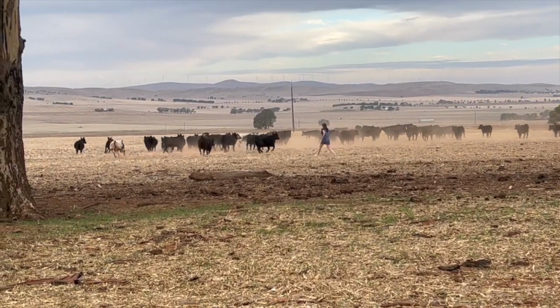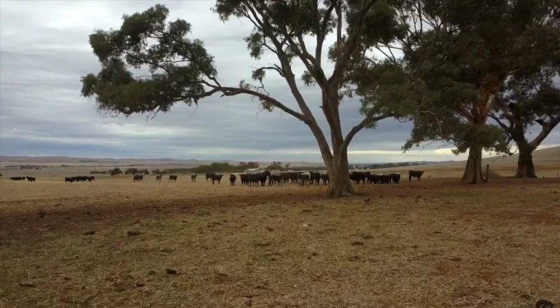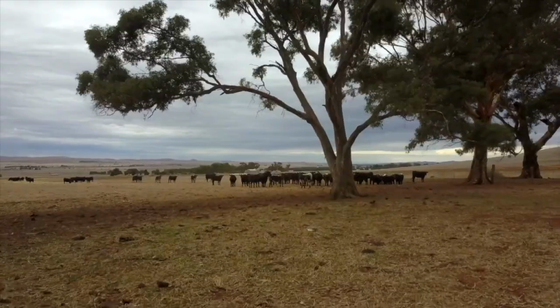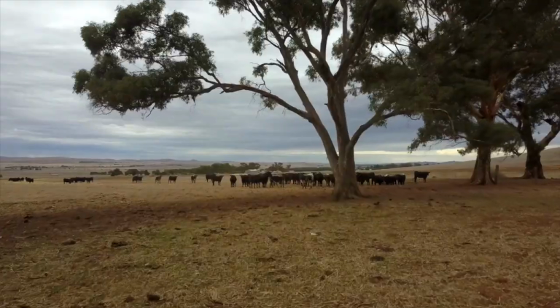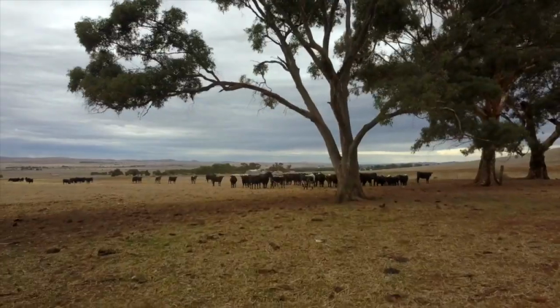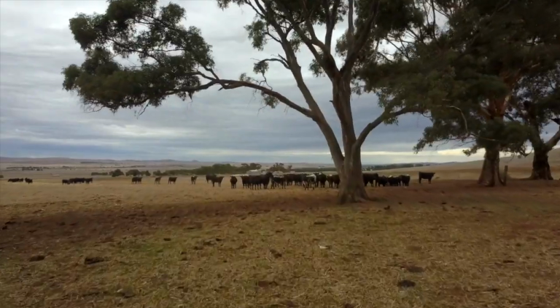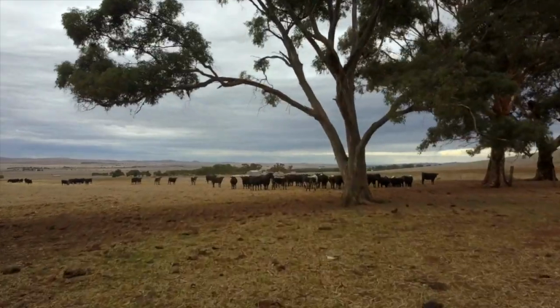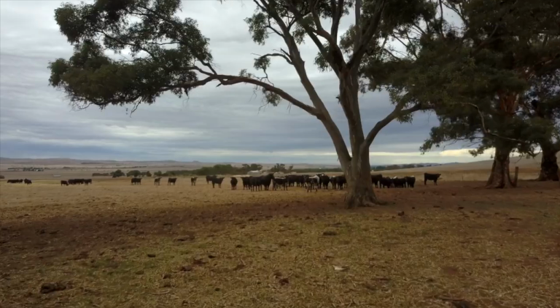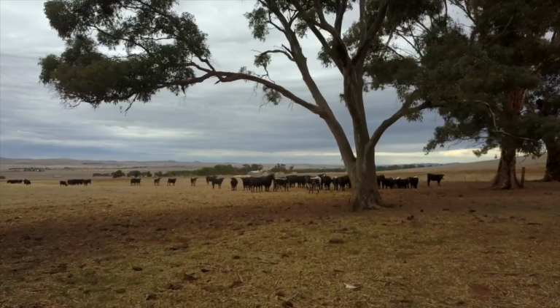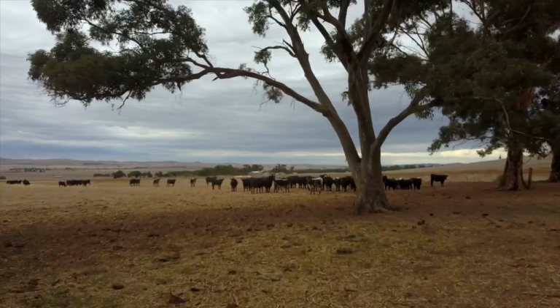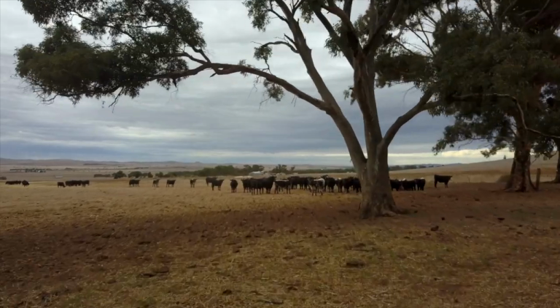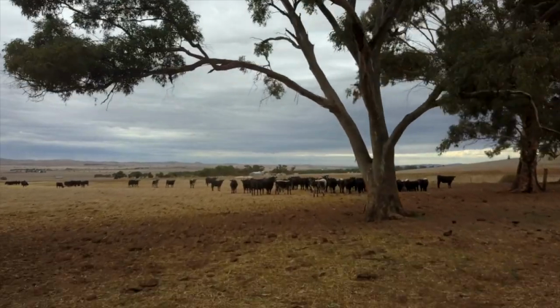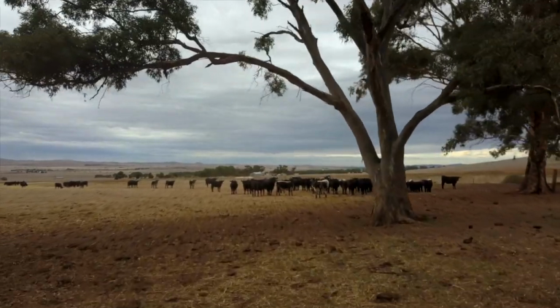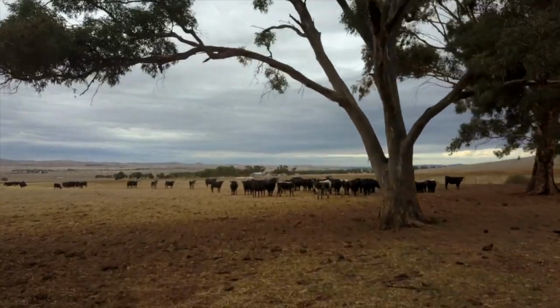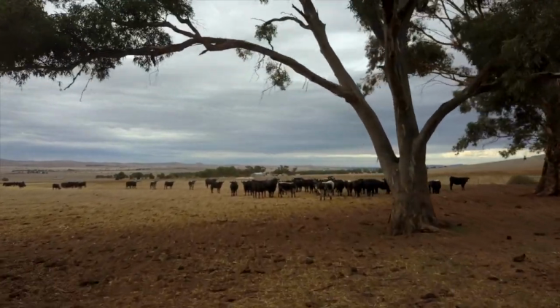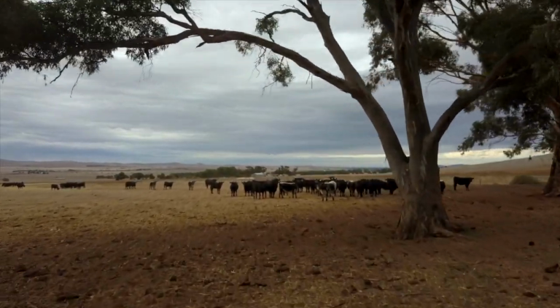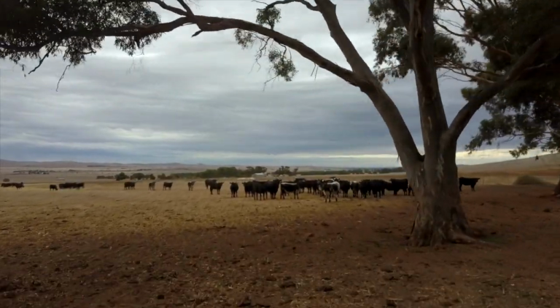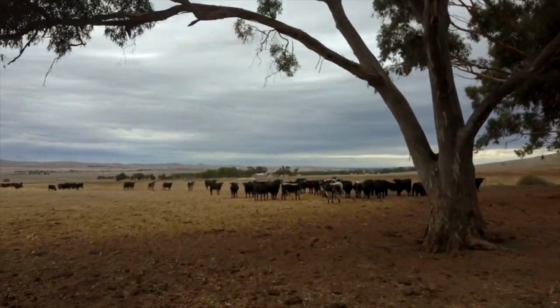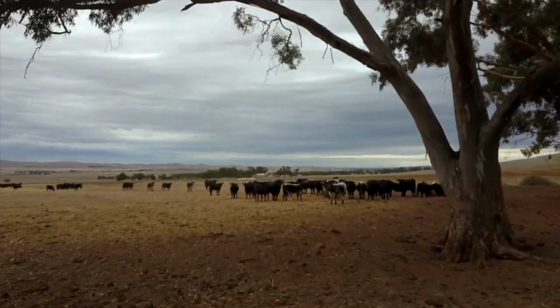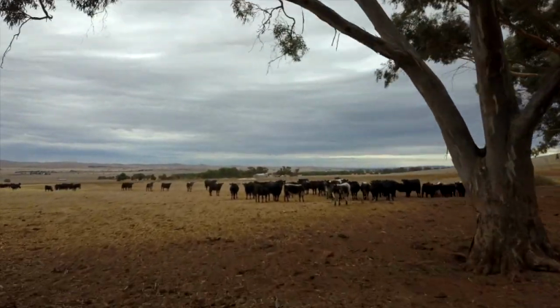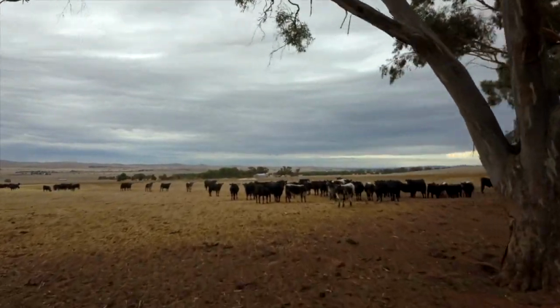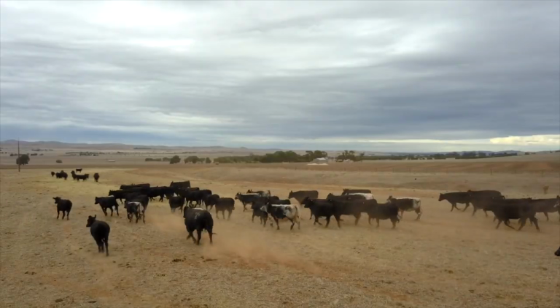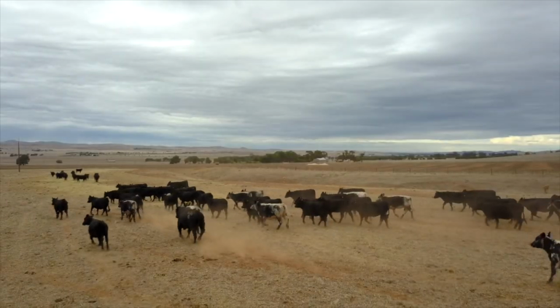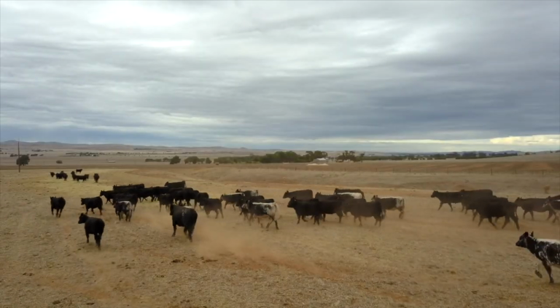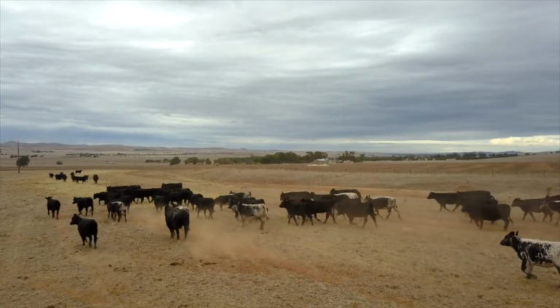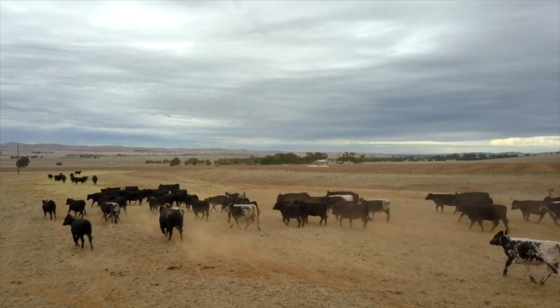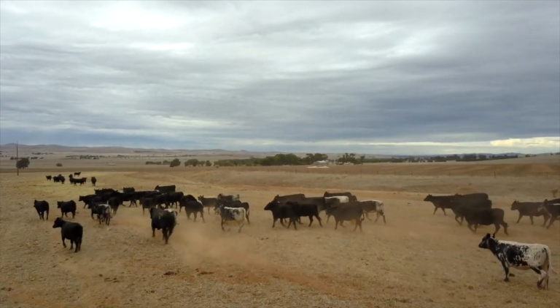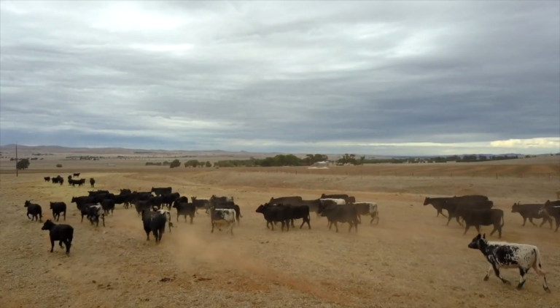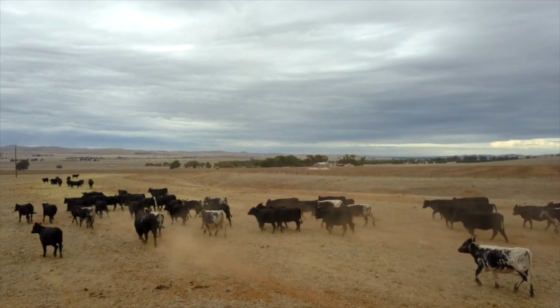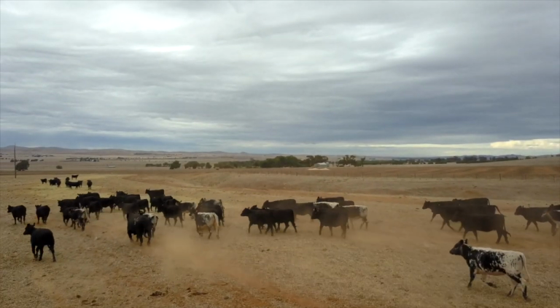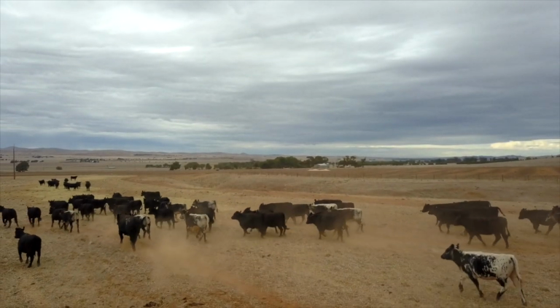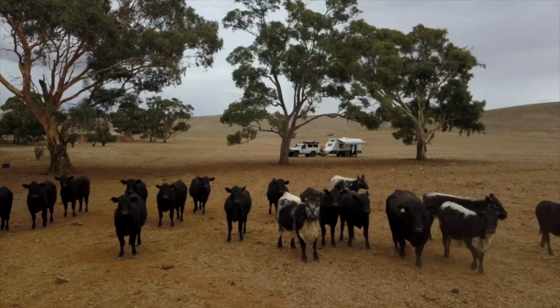On our way to the Flinders Ranges, we popped into Willaloo for a few days just to avoid the Easter weekend traffic.